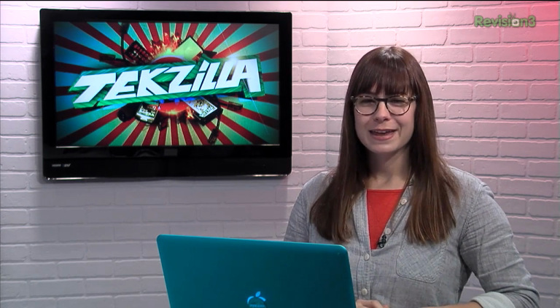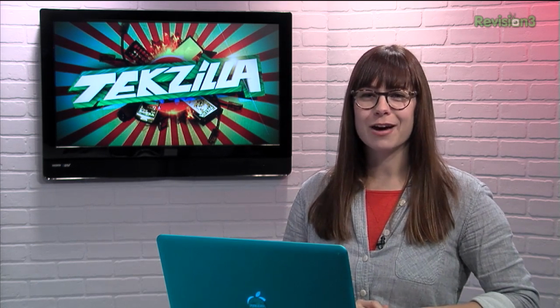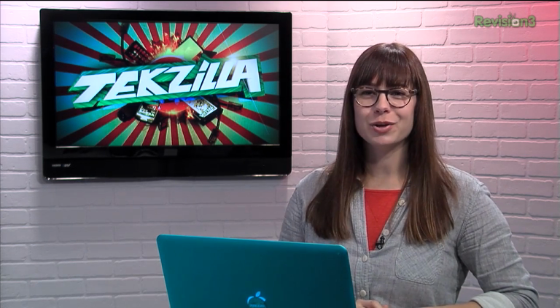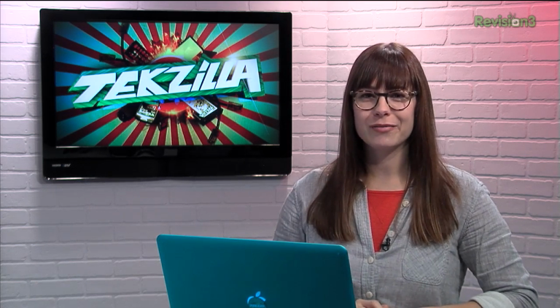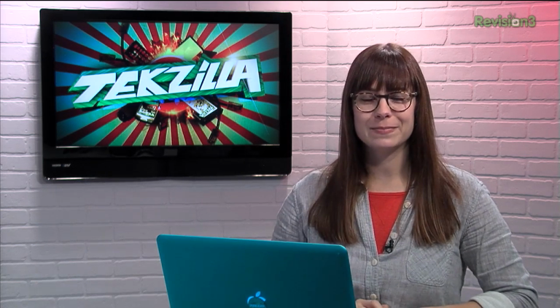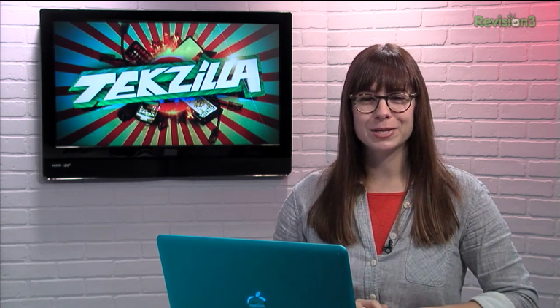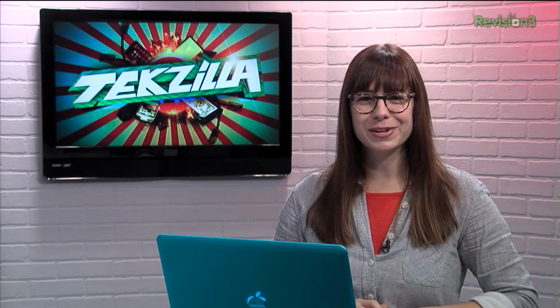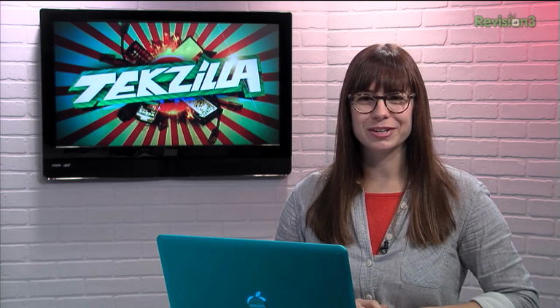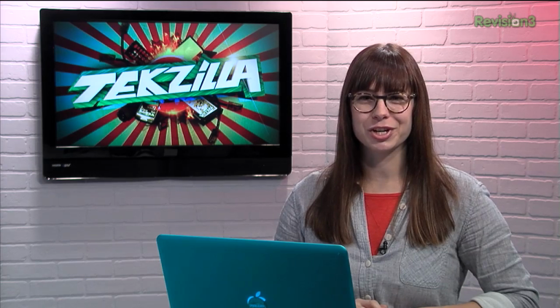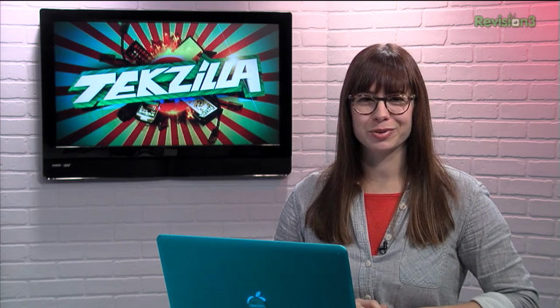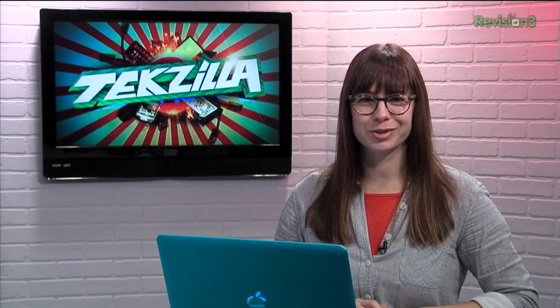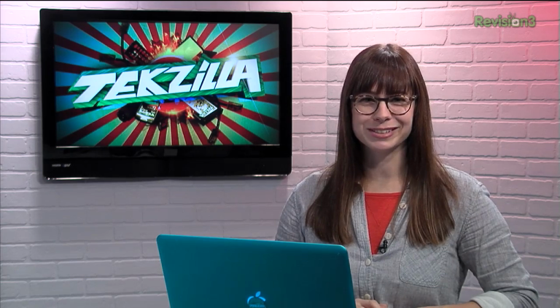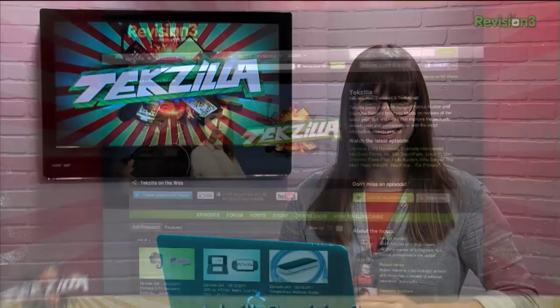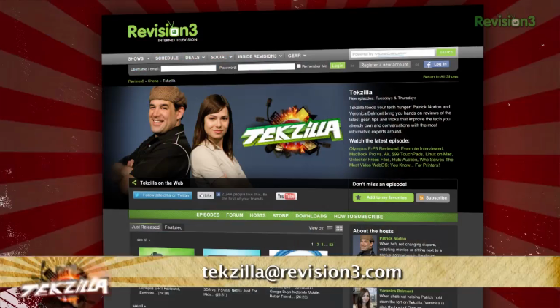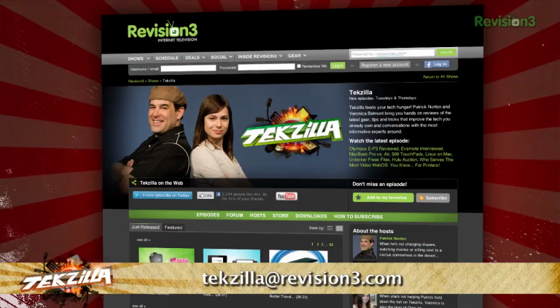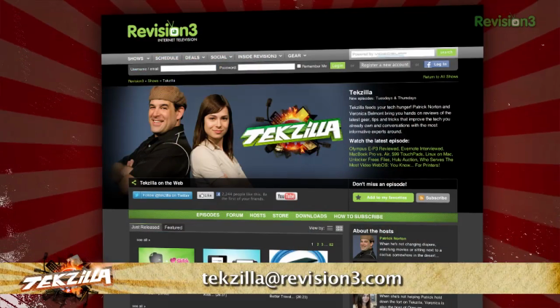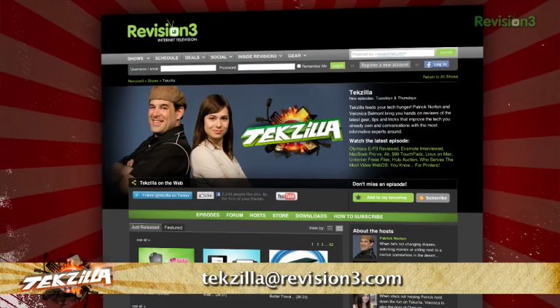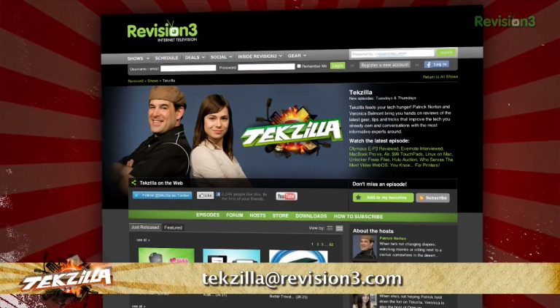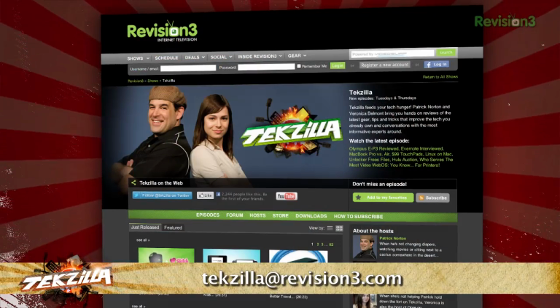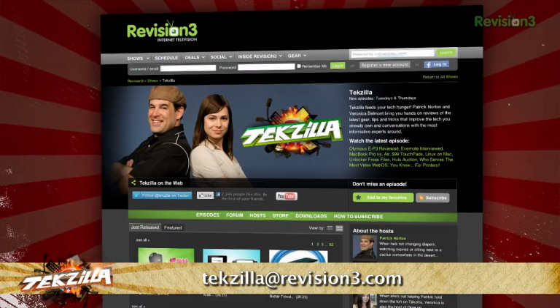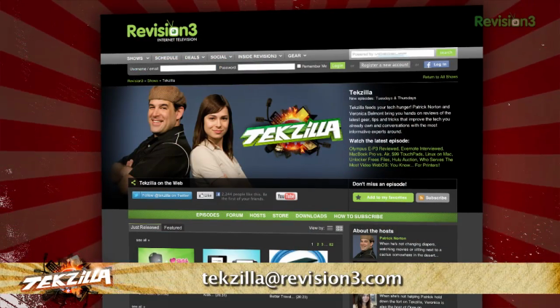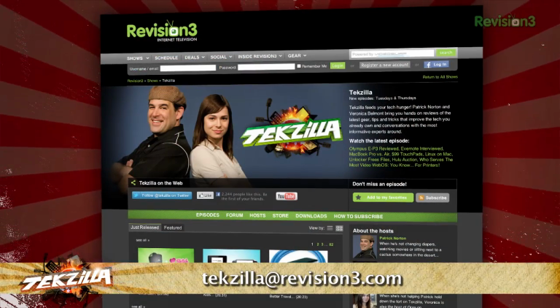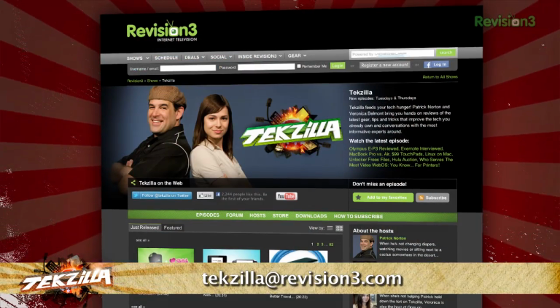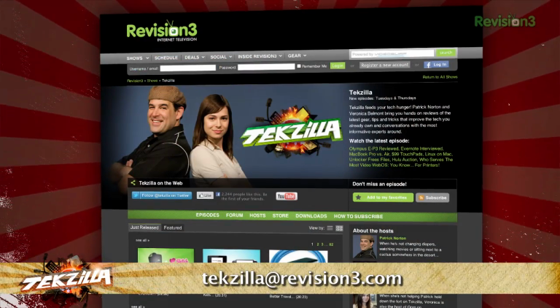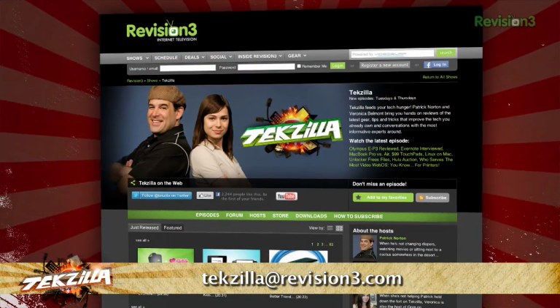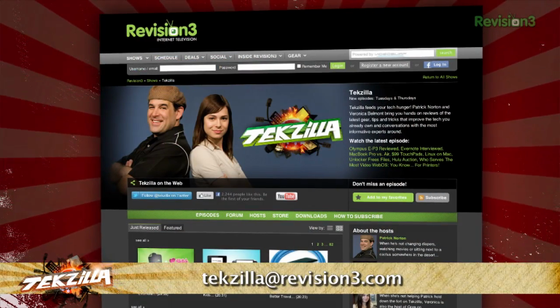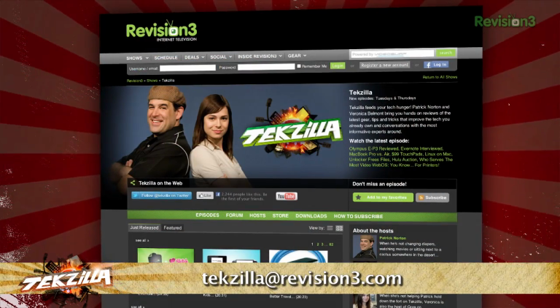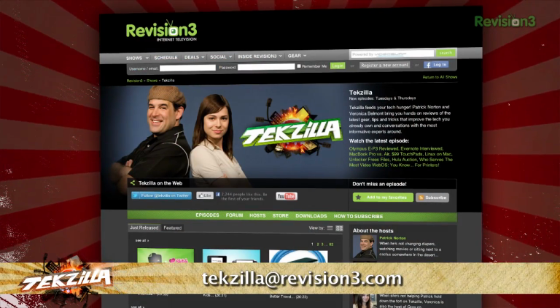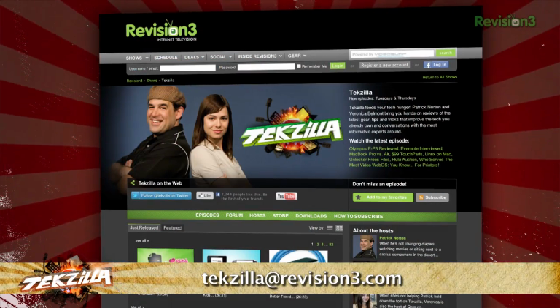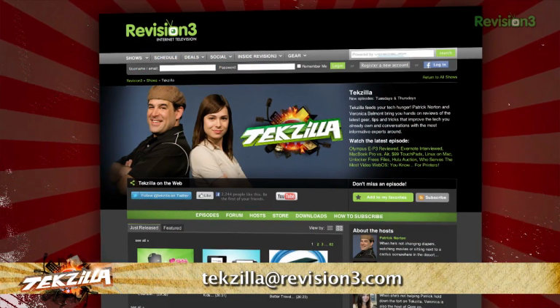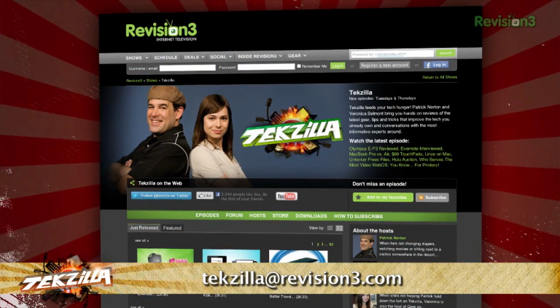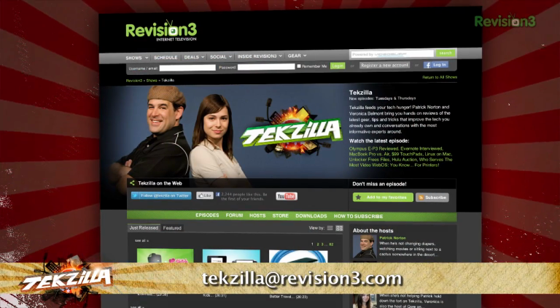Now if you have a tip that you'd like to share with the world, let us know. Email us at techzilla@revision3.com.